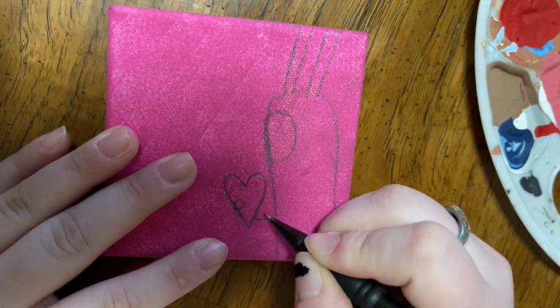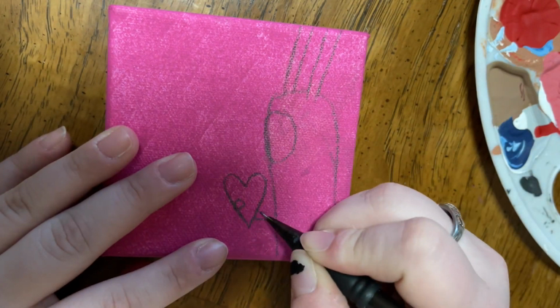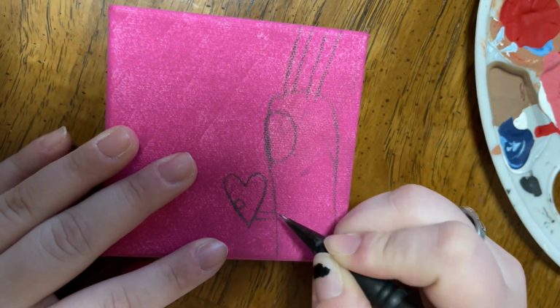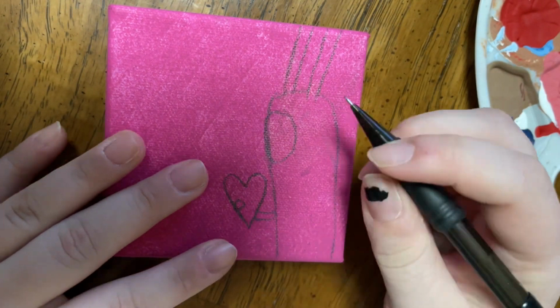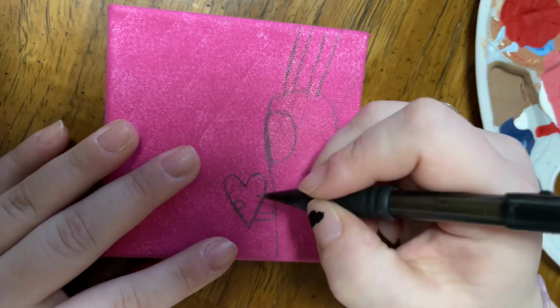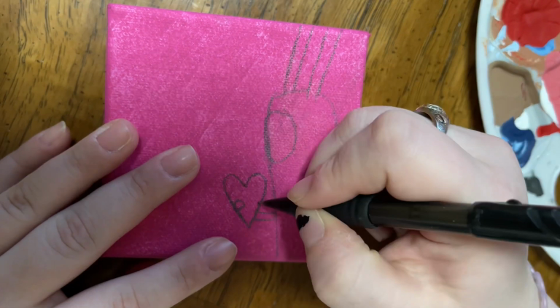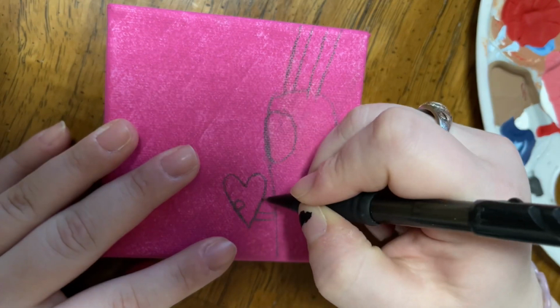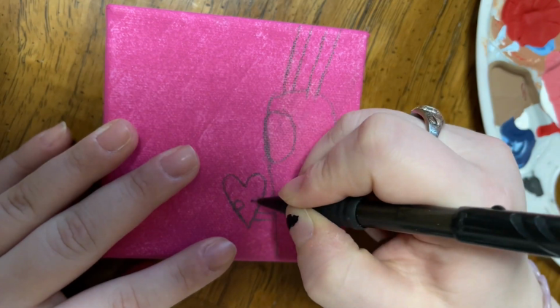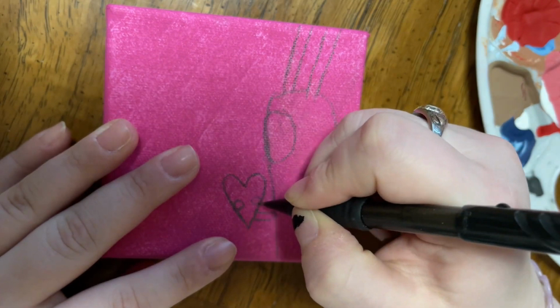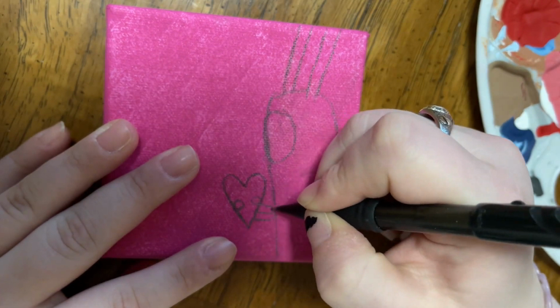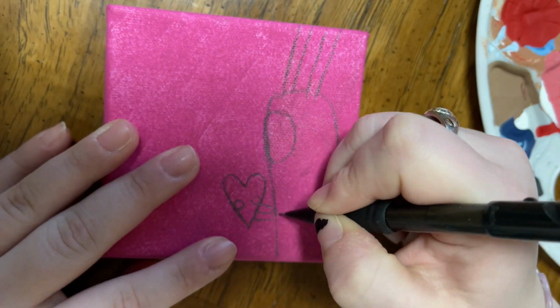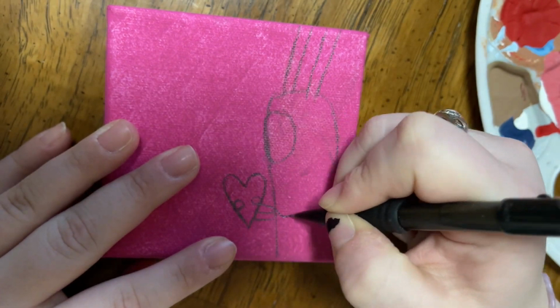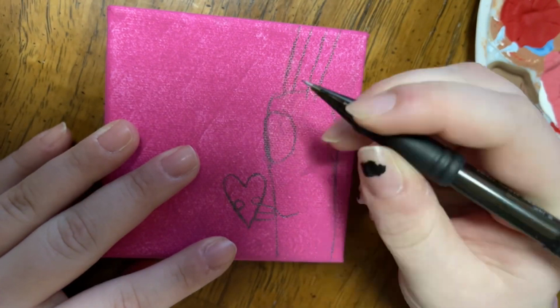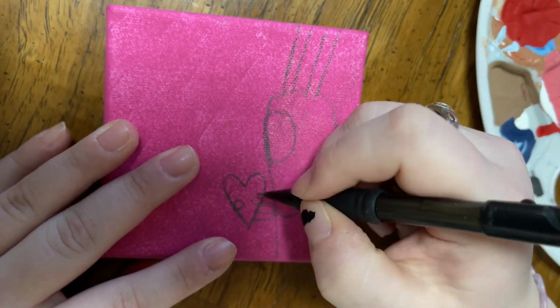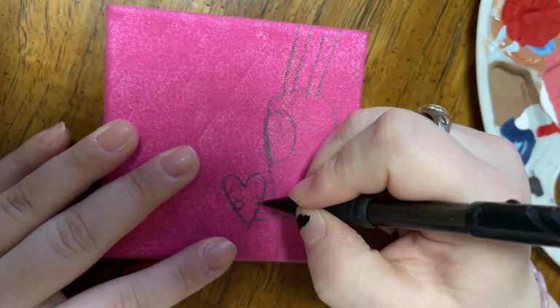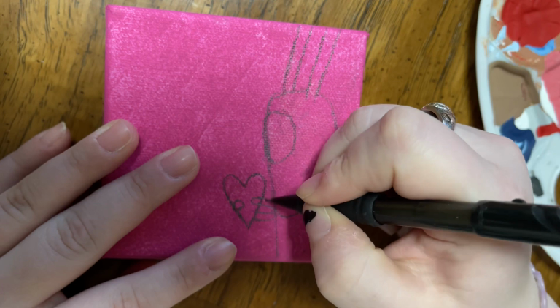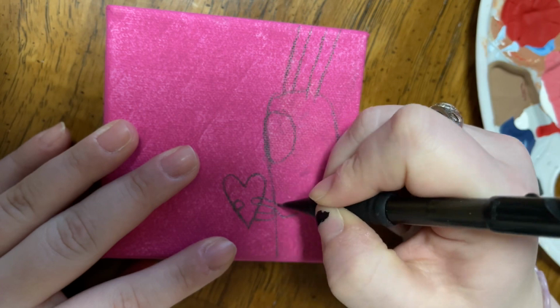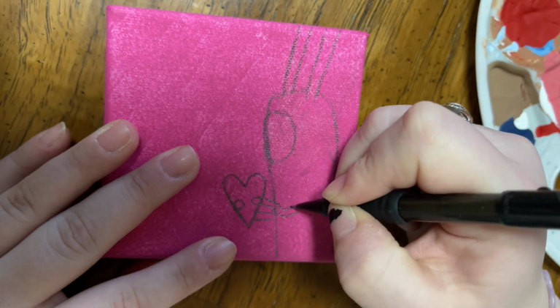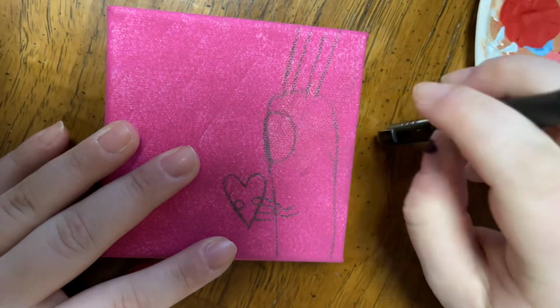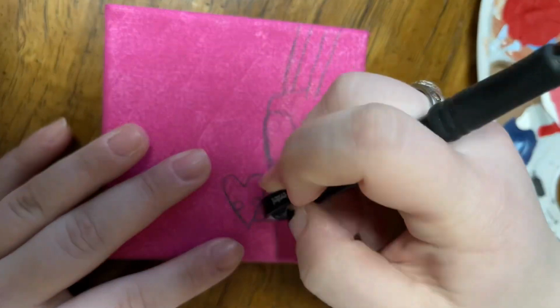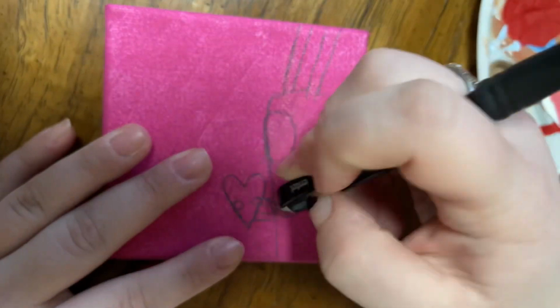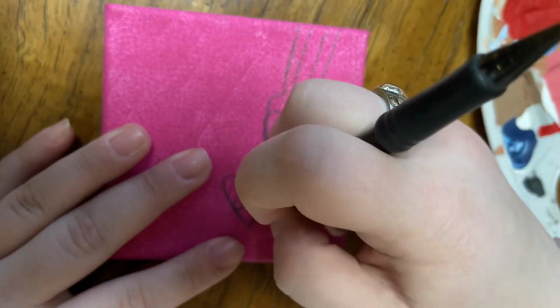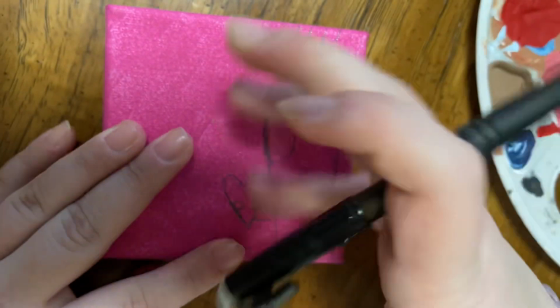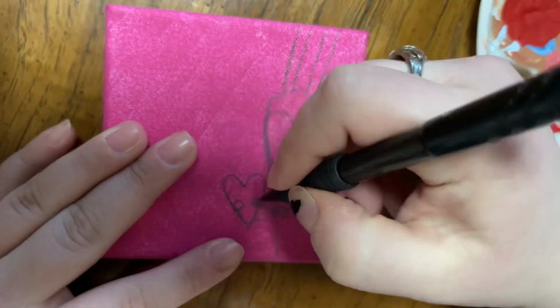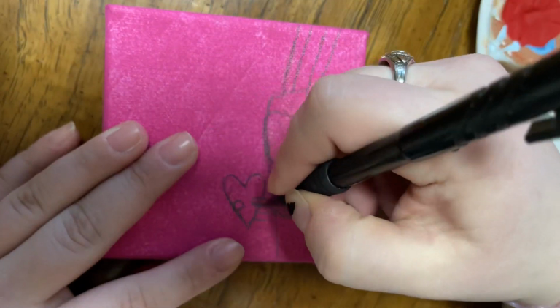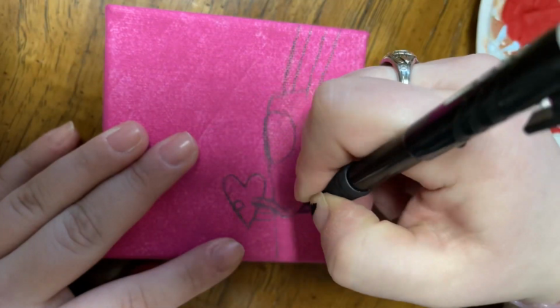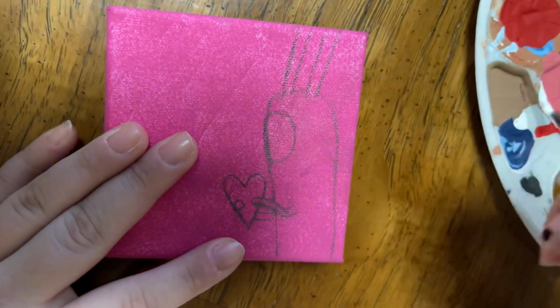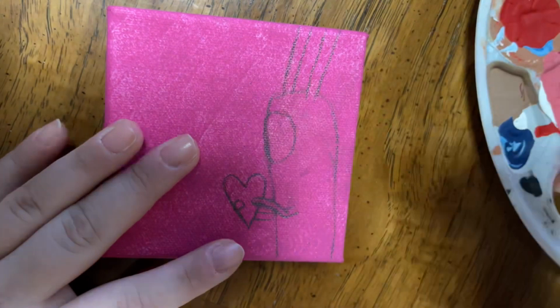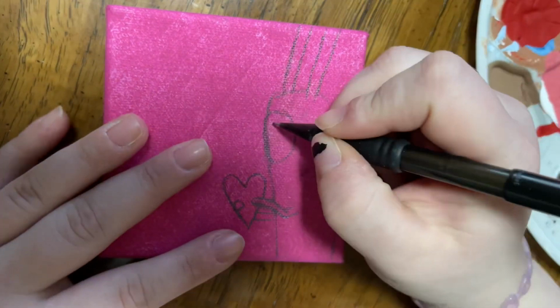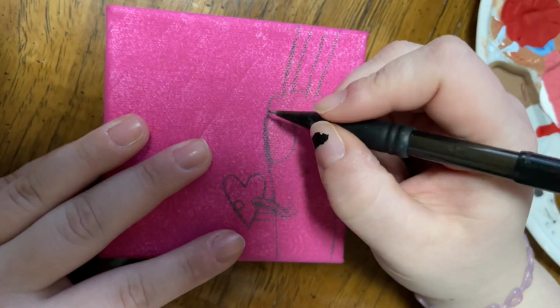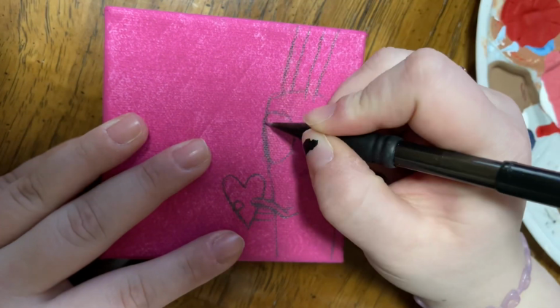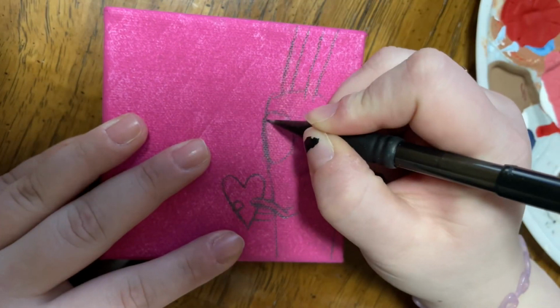If you already know what this painting is, we can be friends. I'm just kidding, but for real.